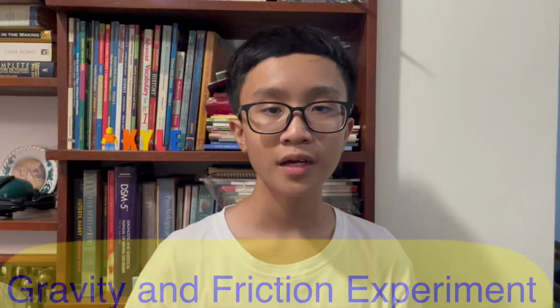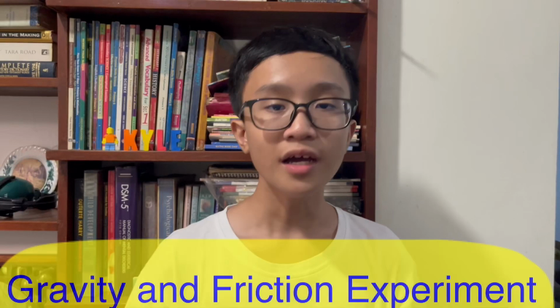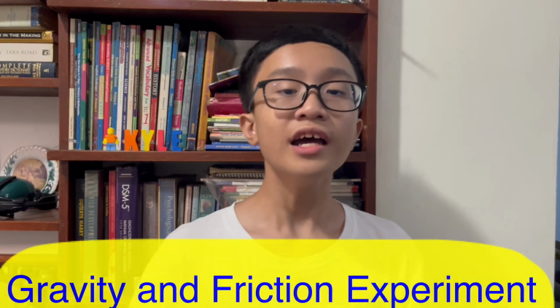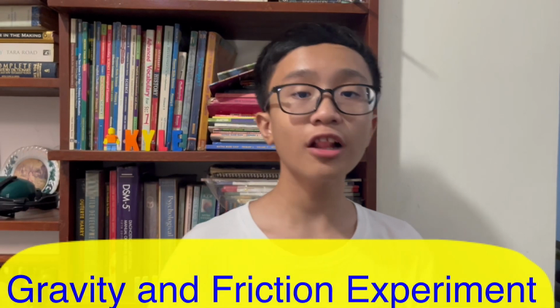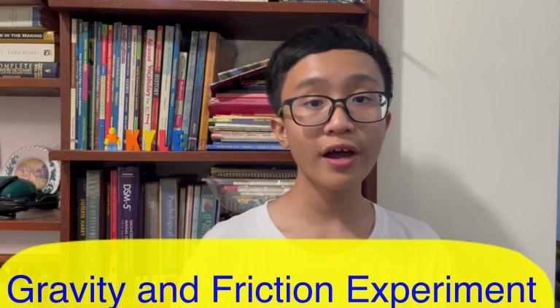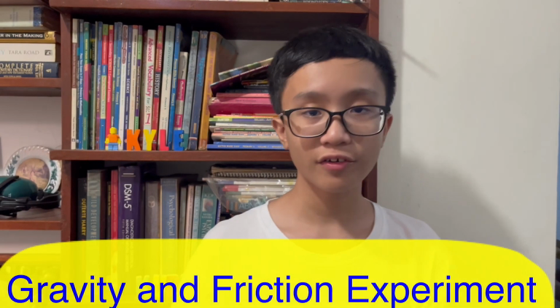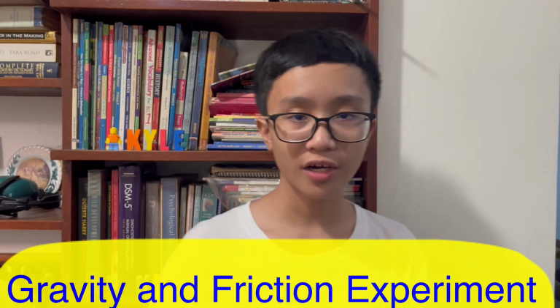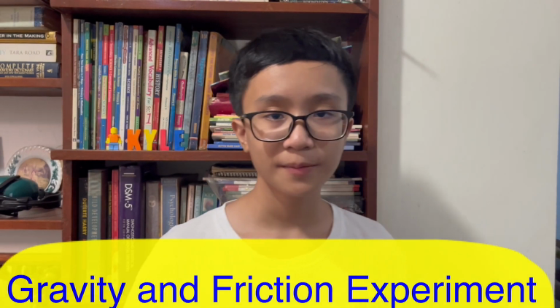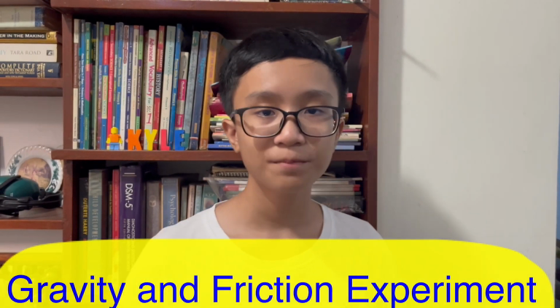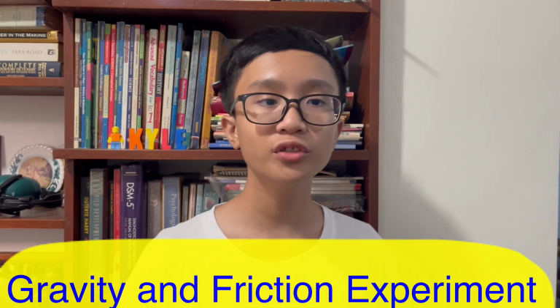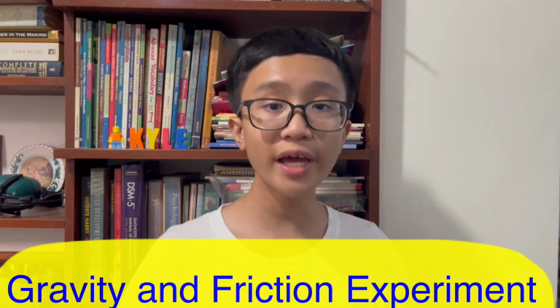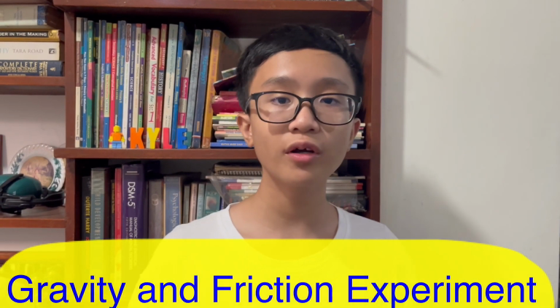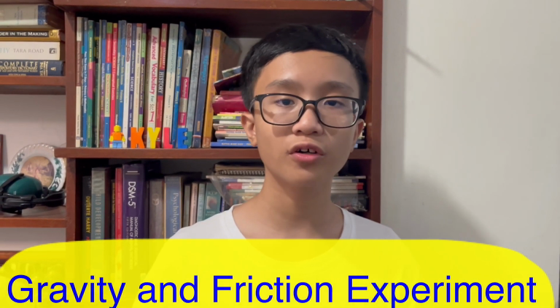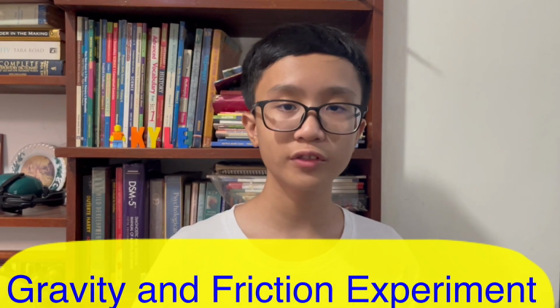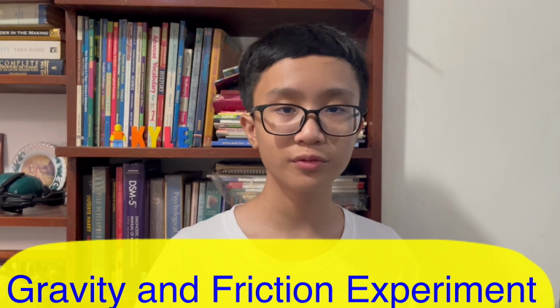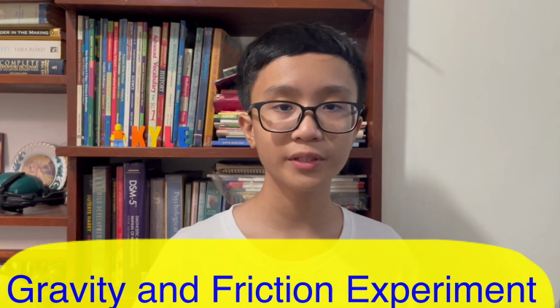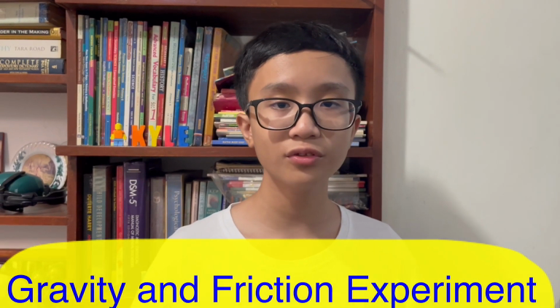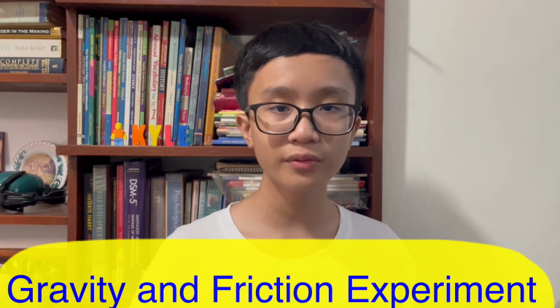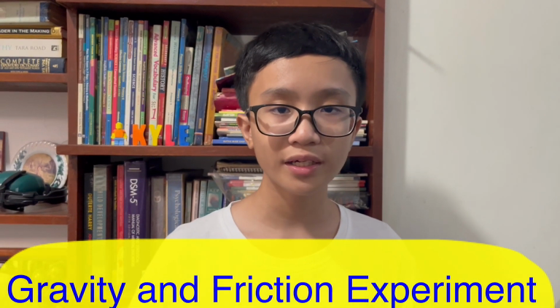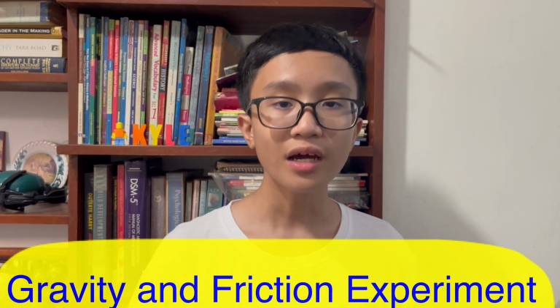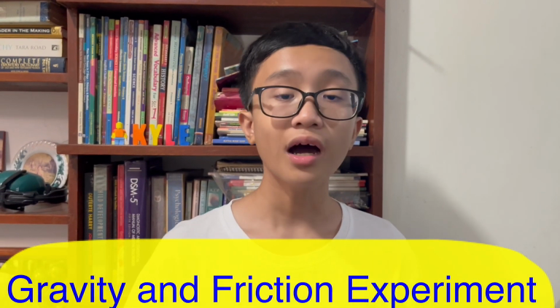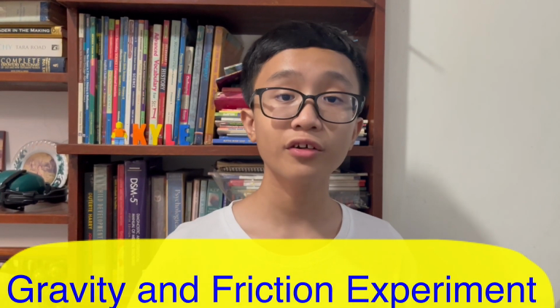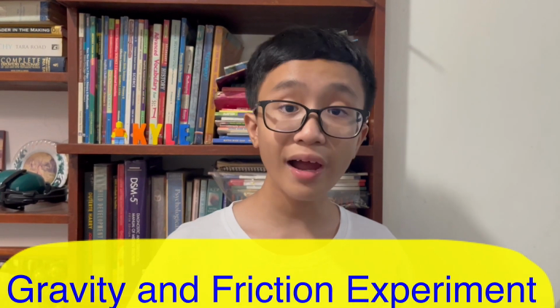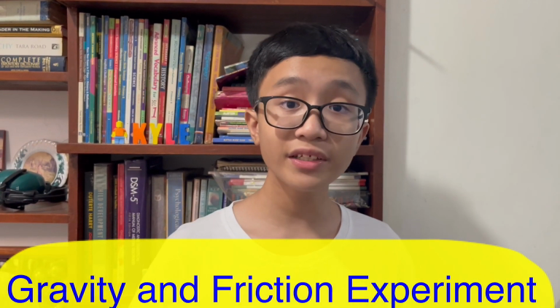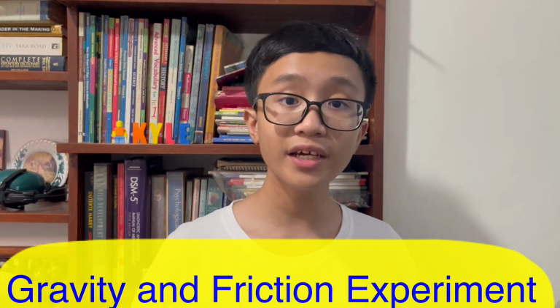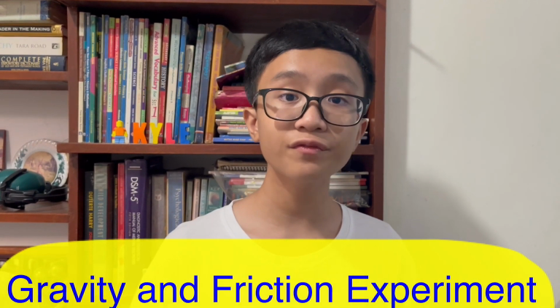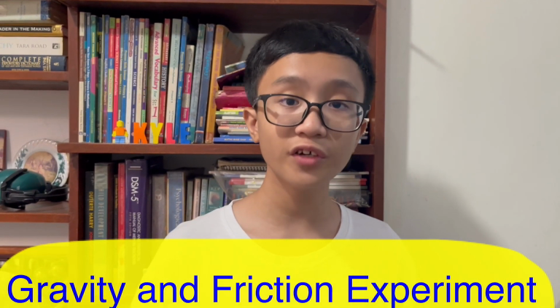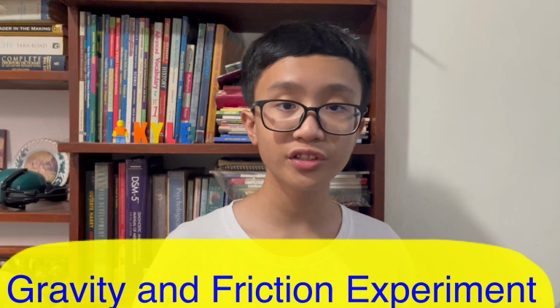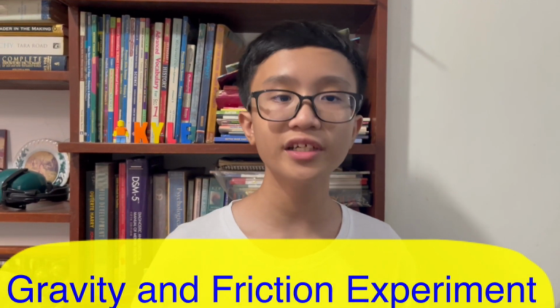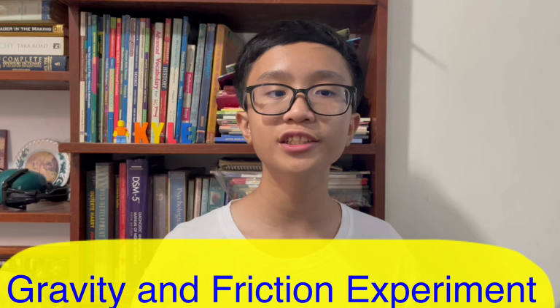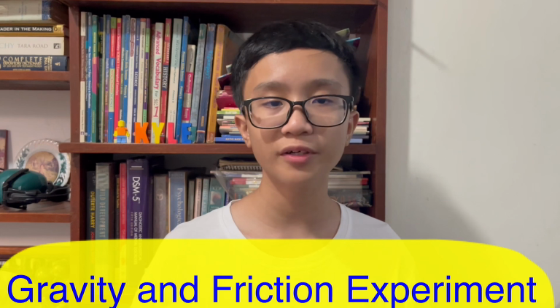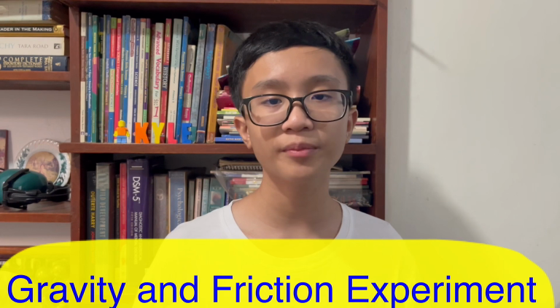Hello everyone! Today we're going to be doing a gravity and friction experiment.